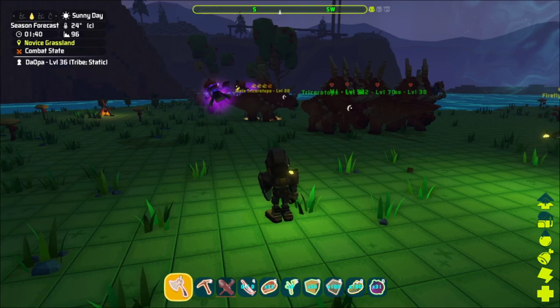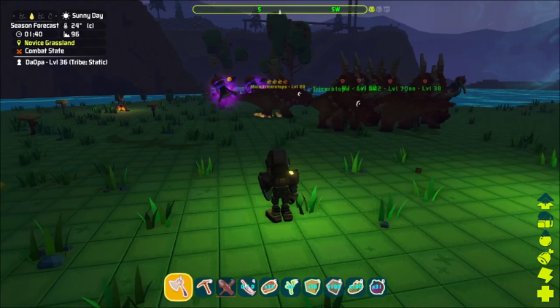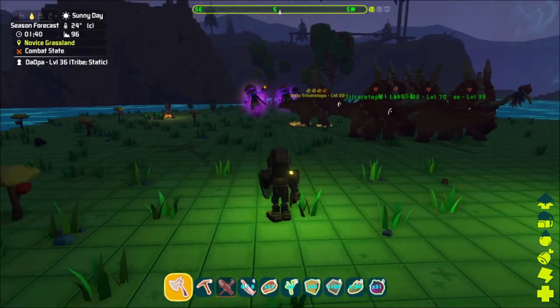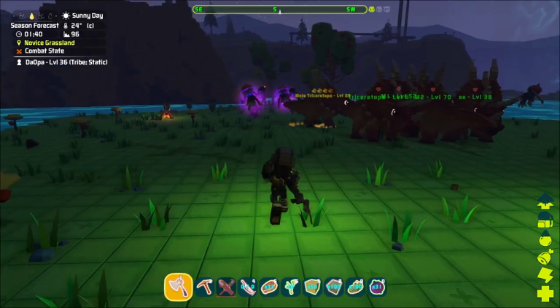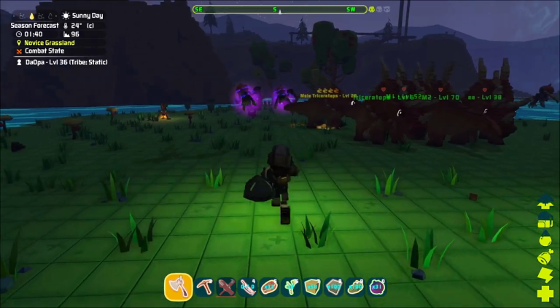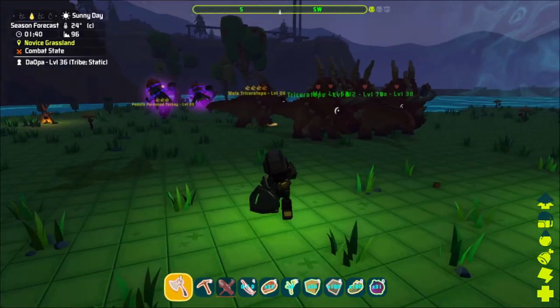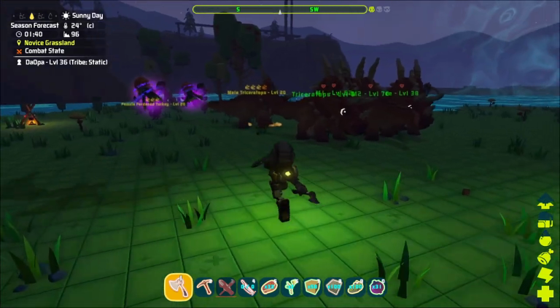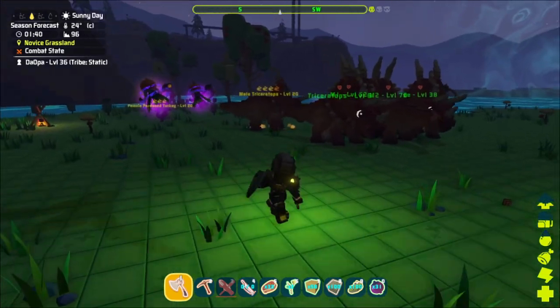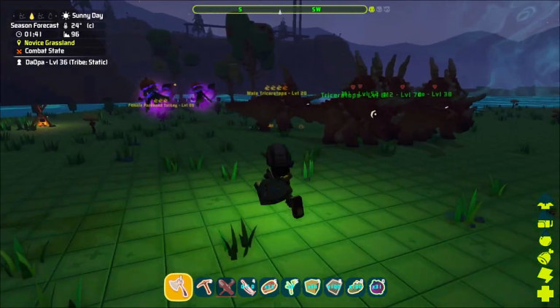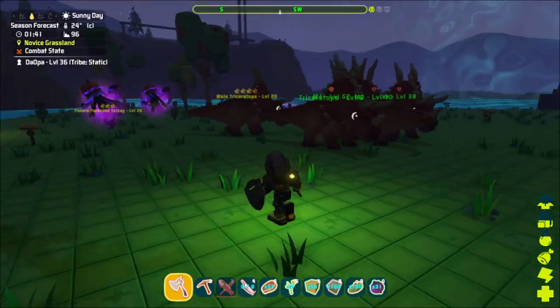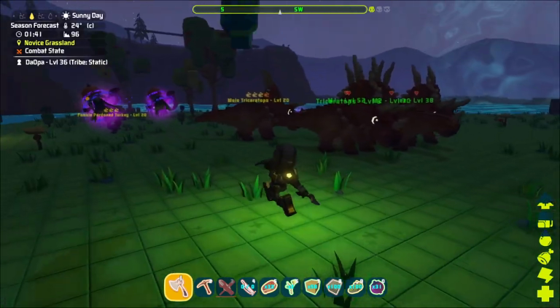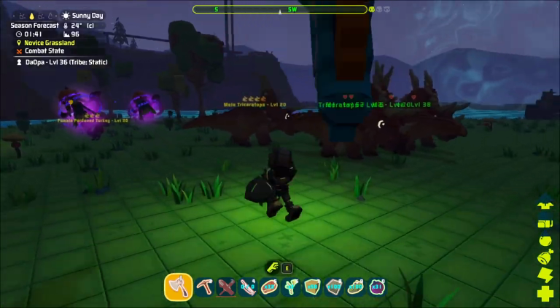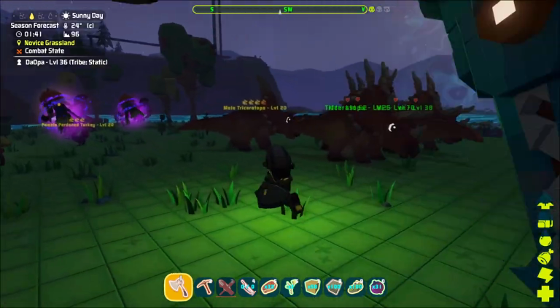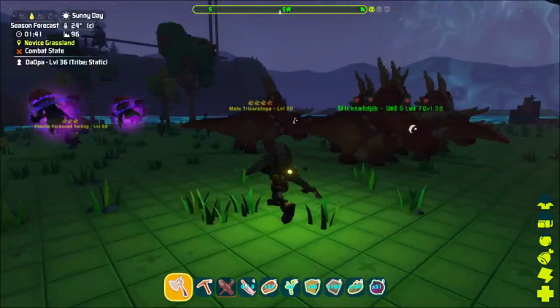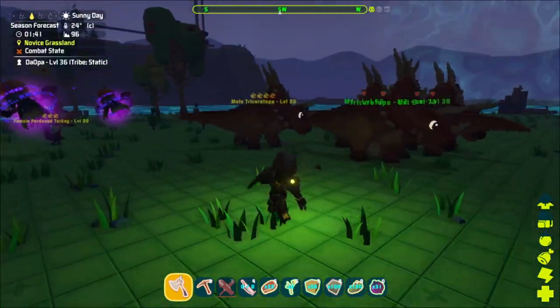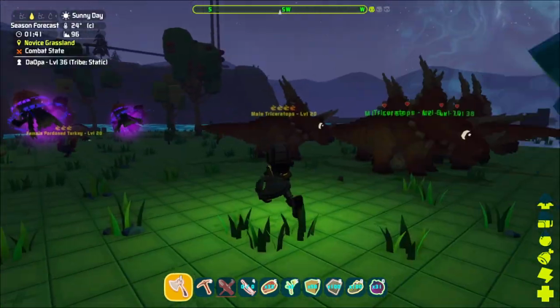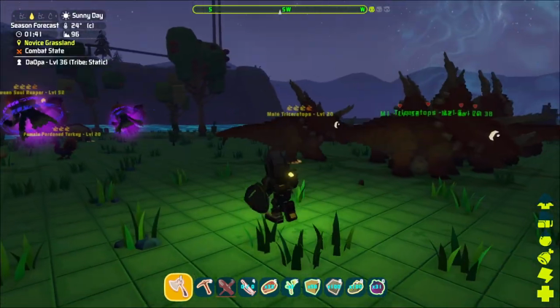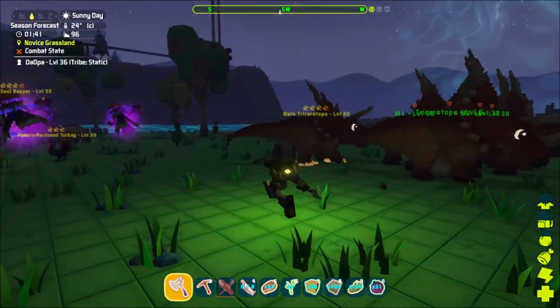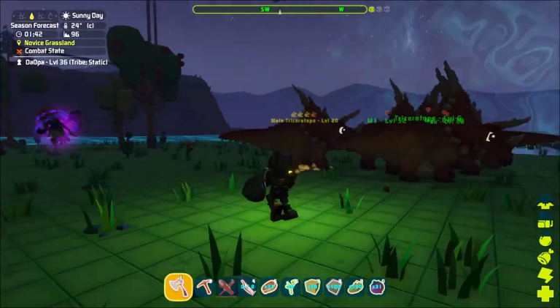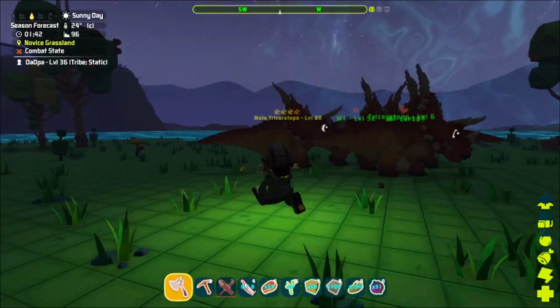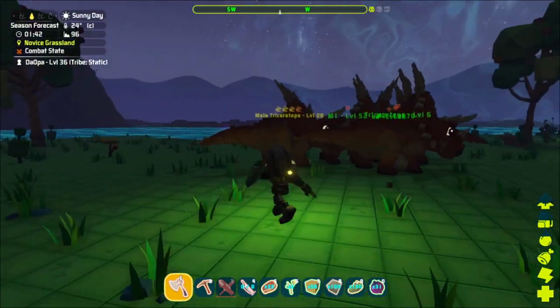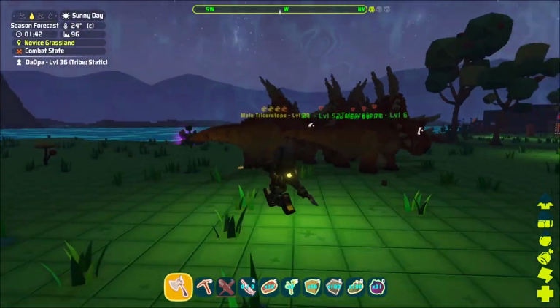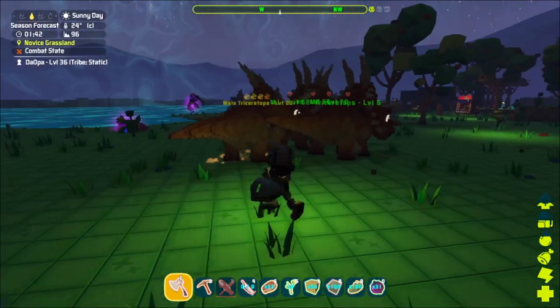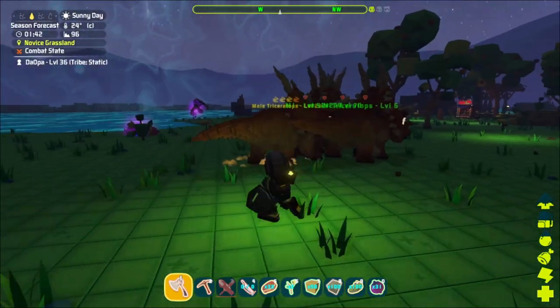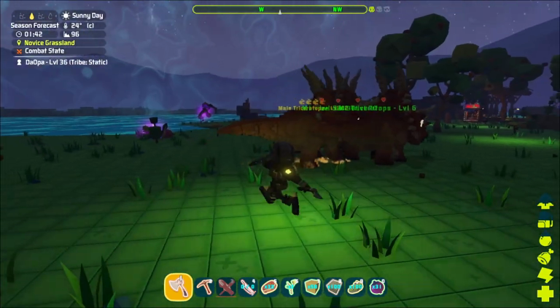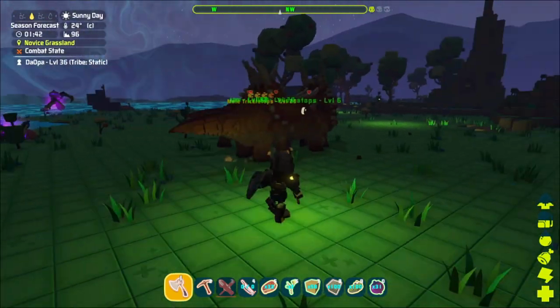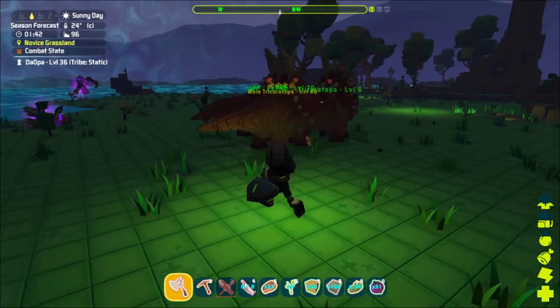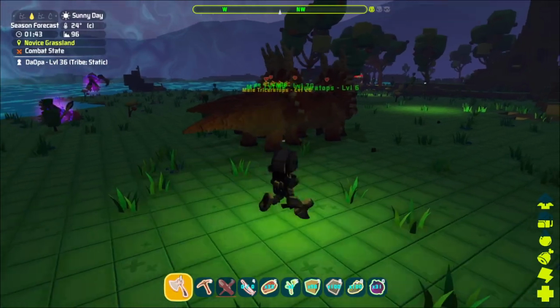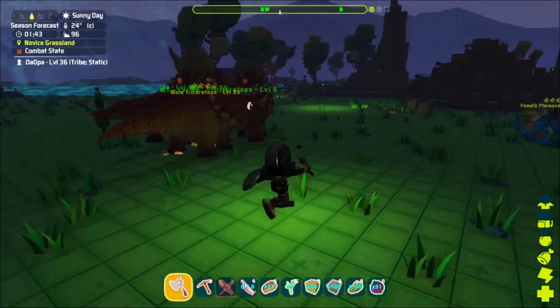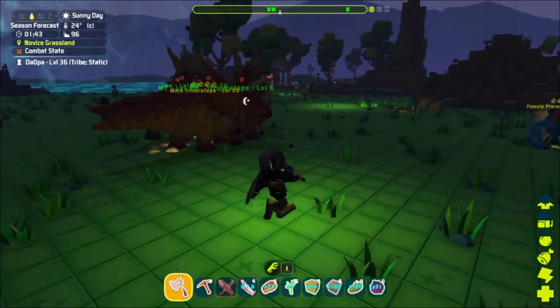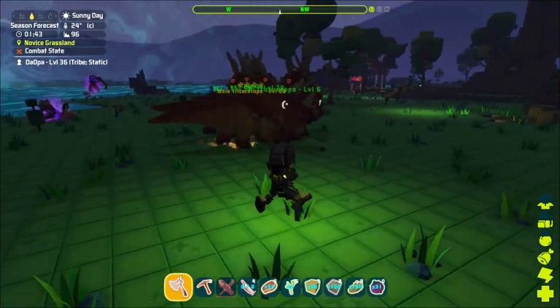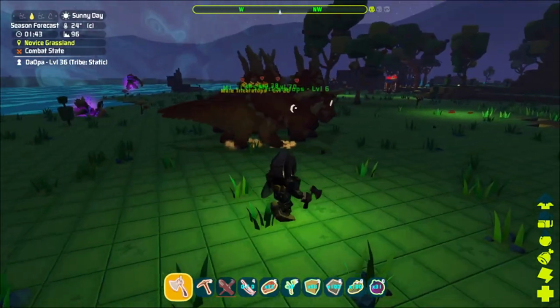Alright, Pixart — mating, Triceratops, breeding, taming — everything in one little quick video.